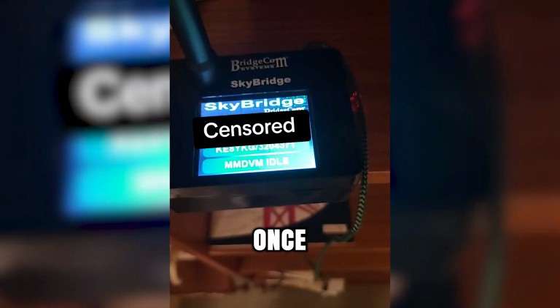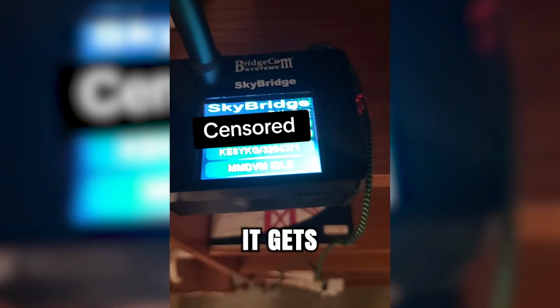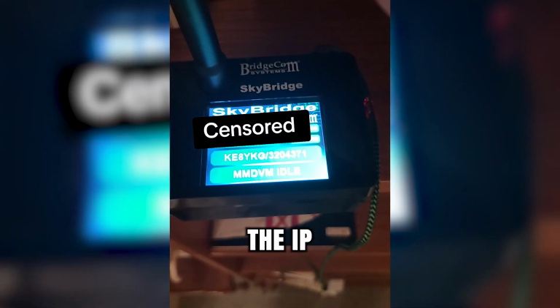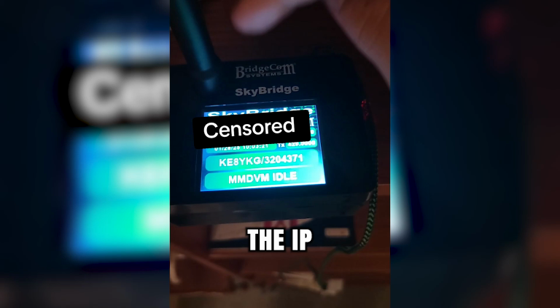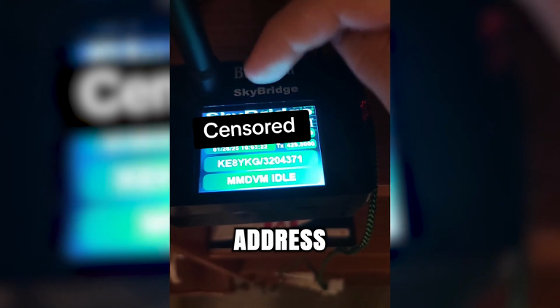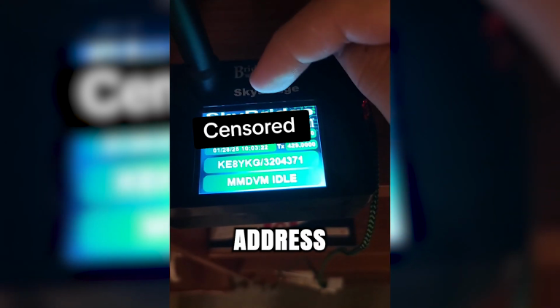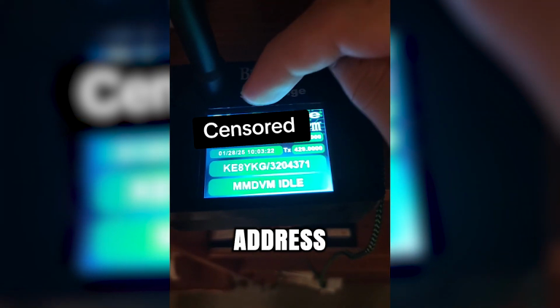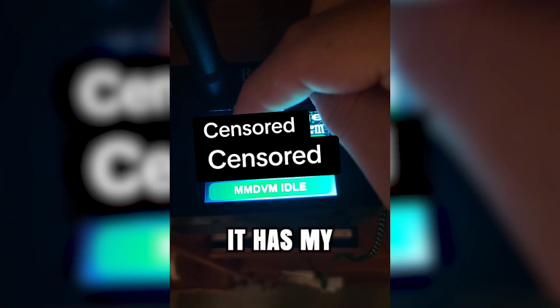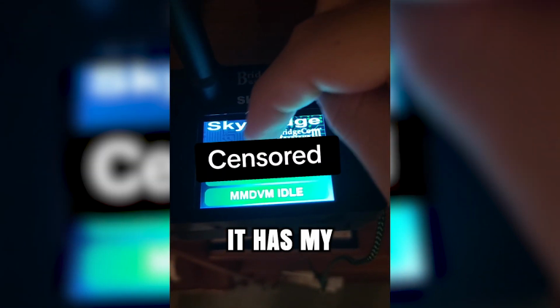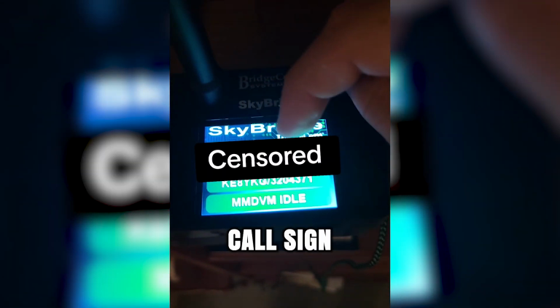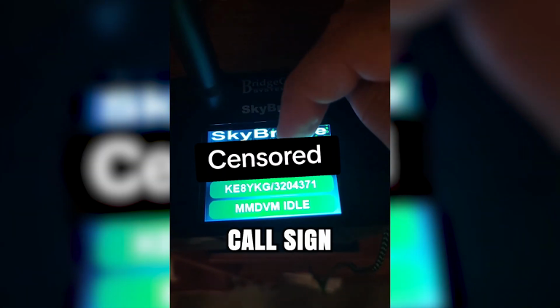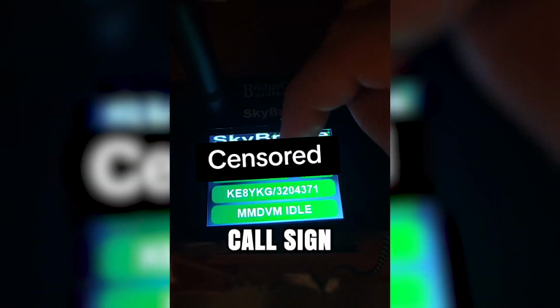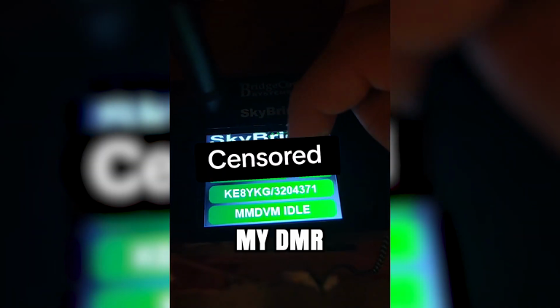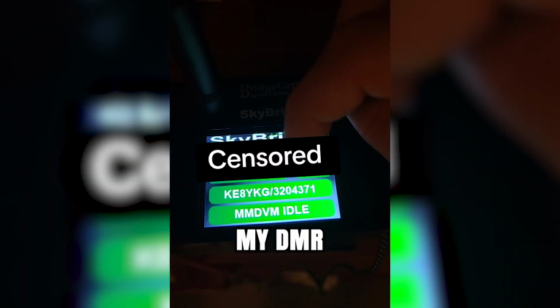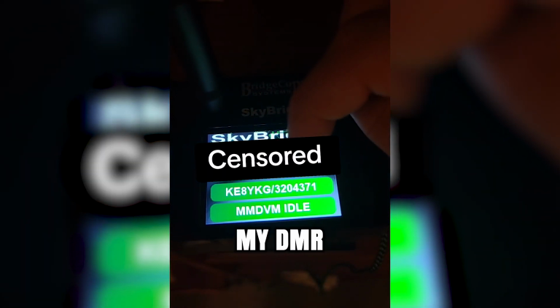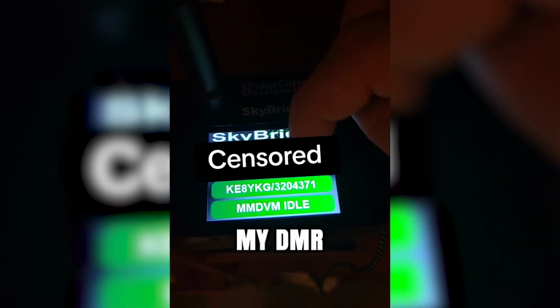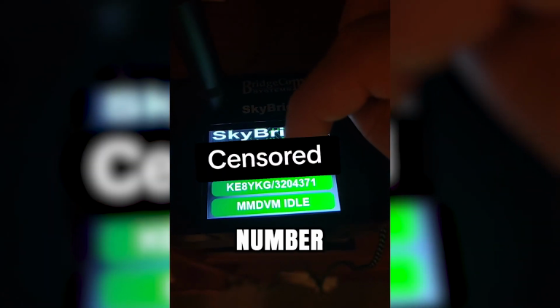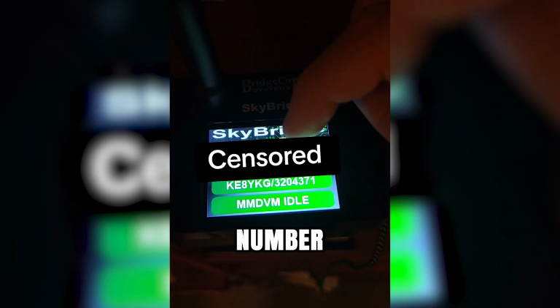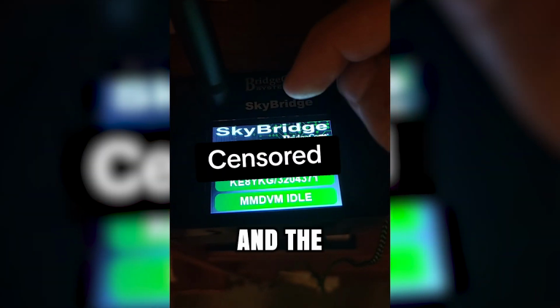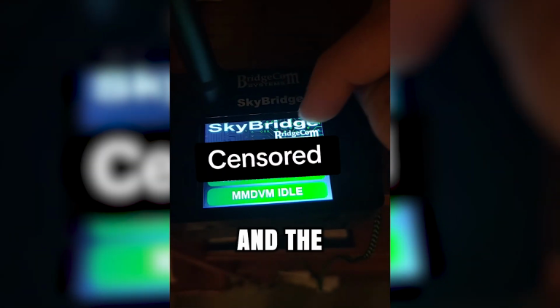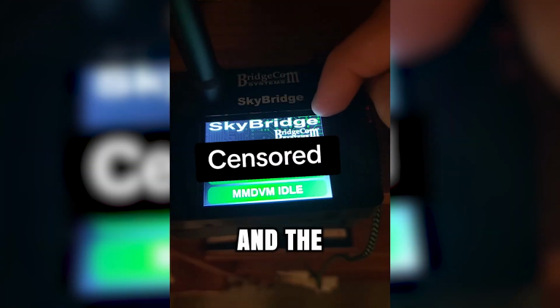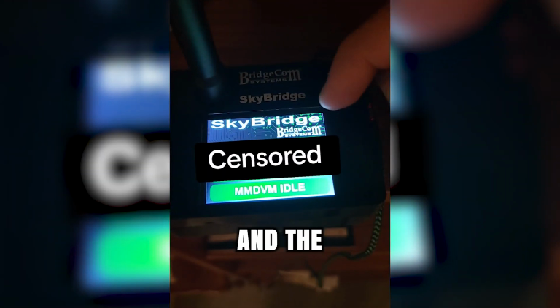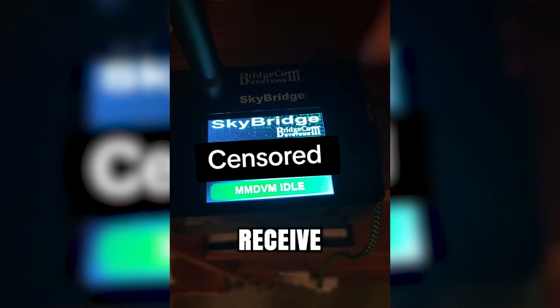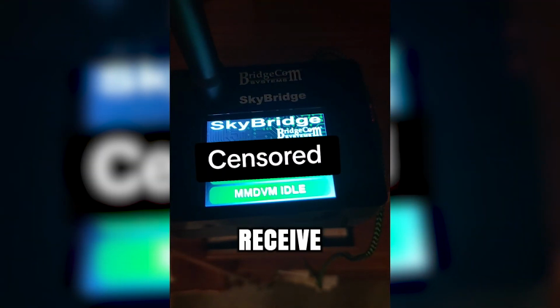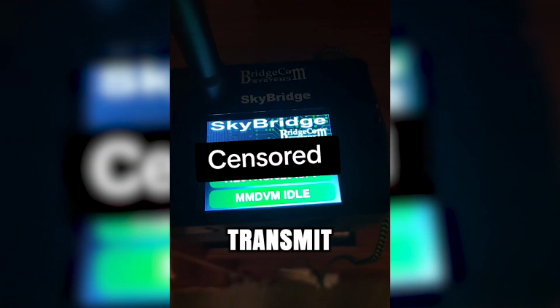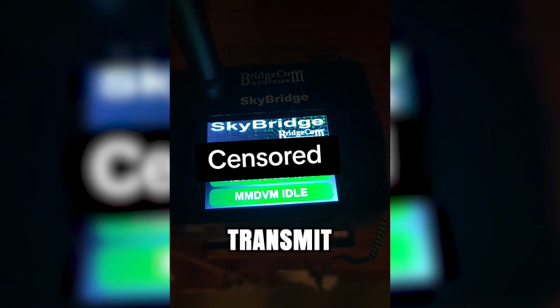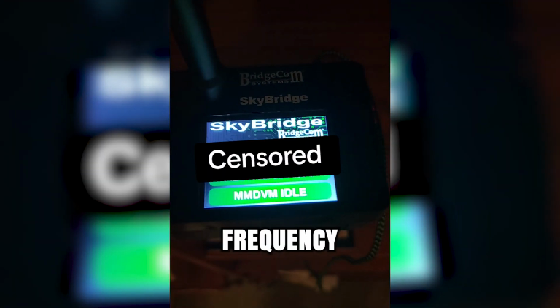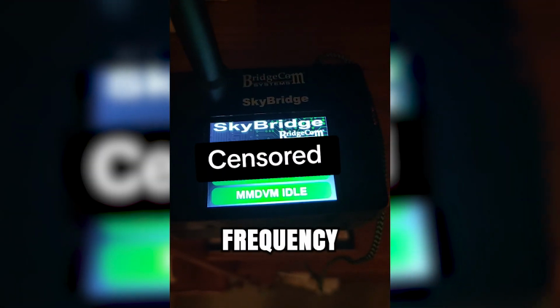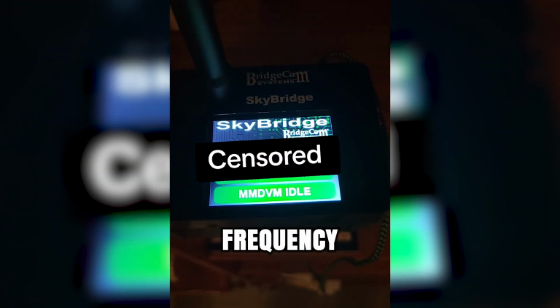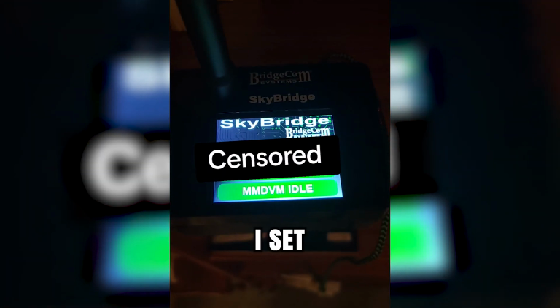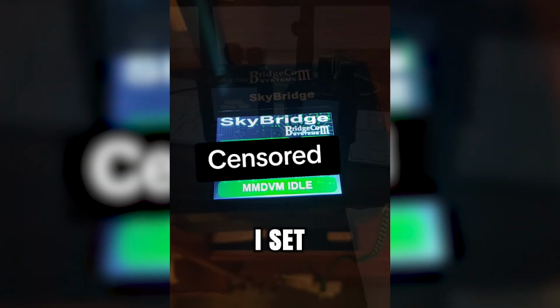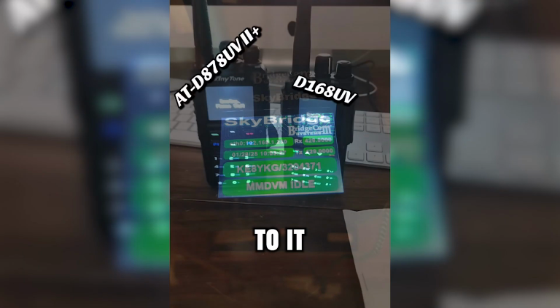Once it gets the IP address, it has my call sign, my DMR number, and the receive and transmit frequency I set to it.